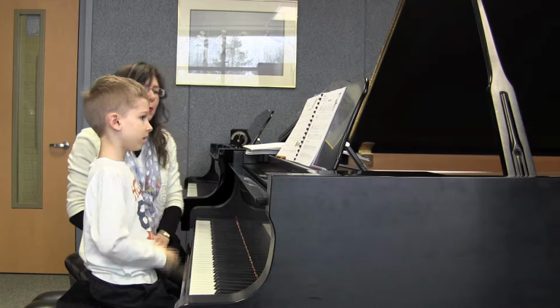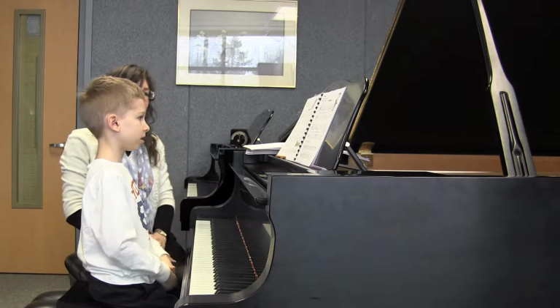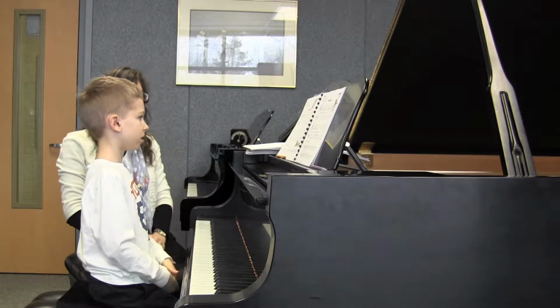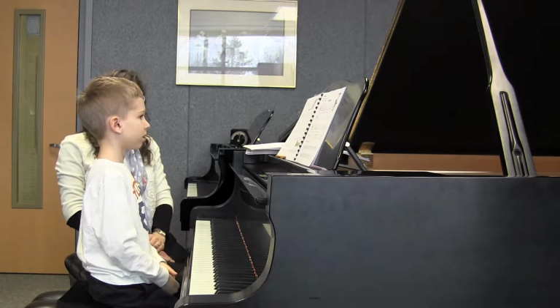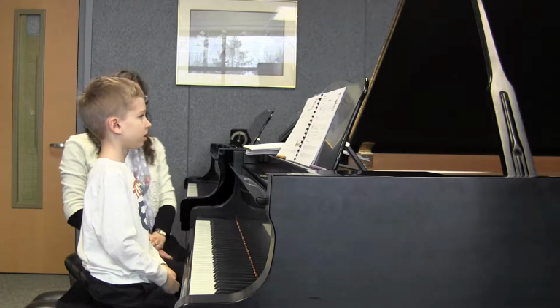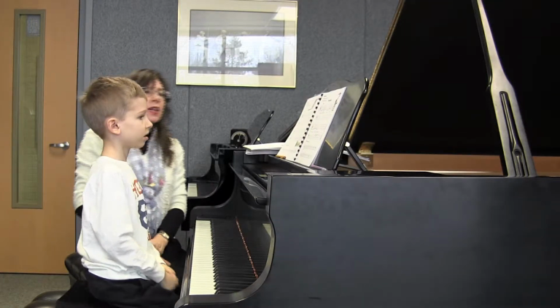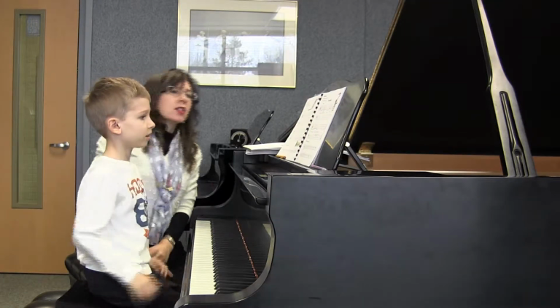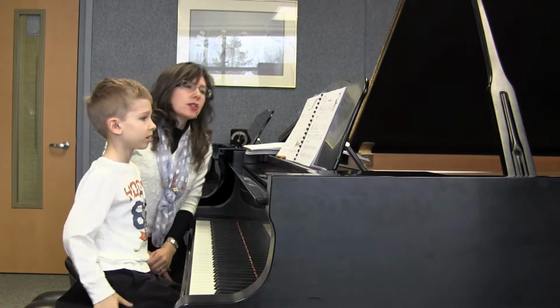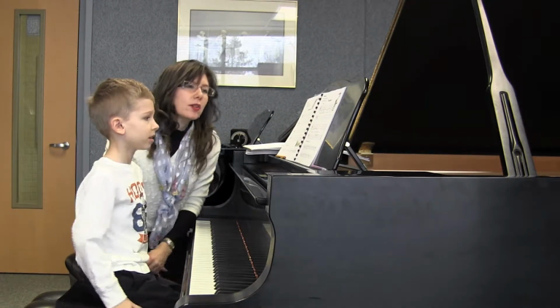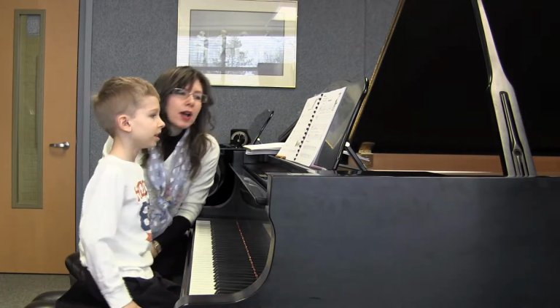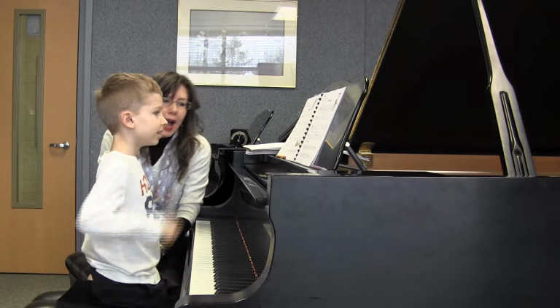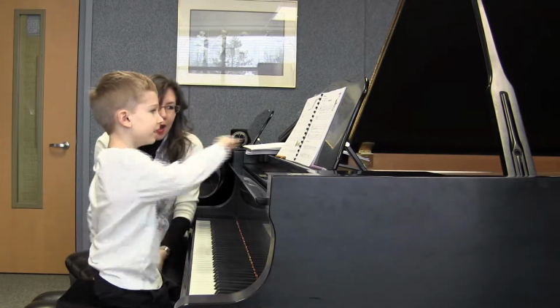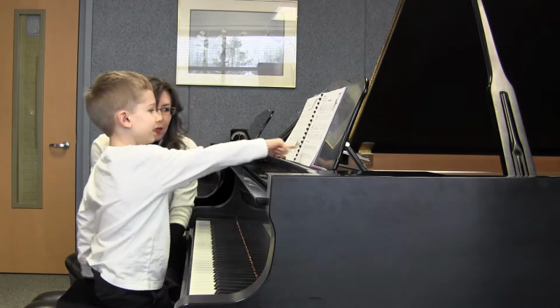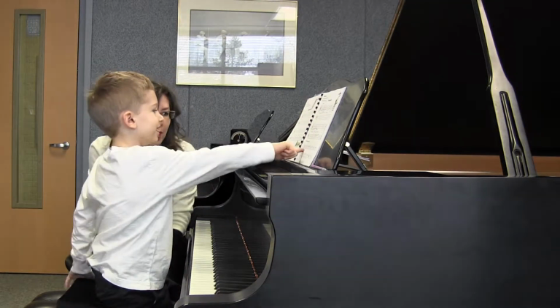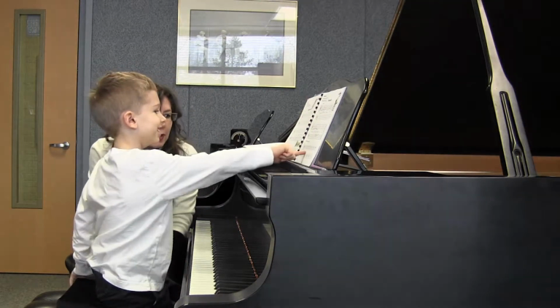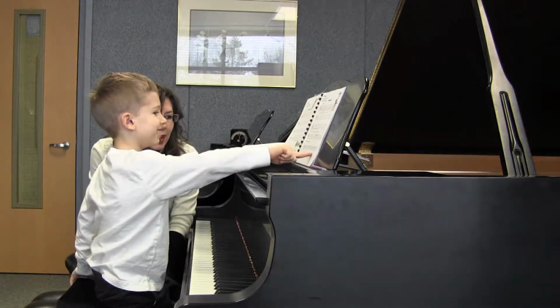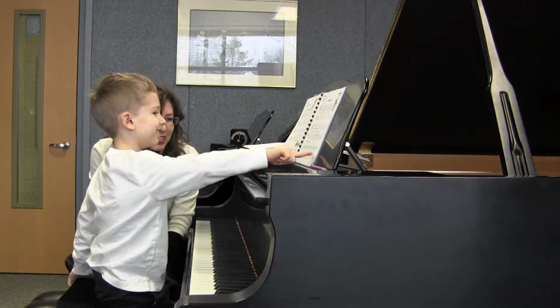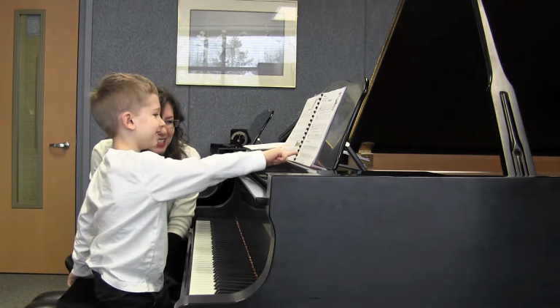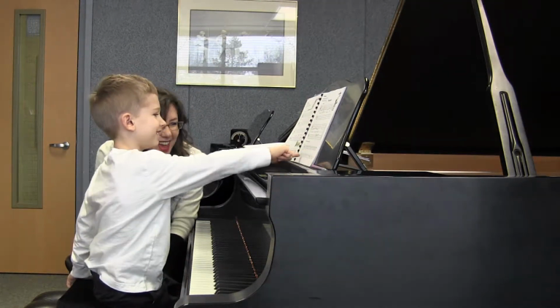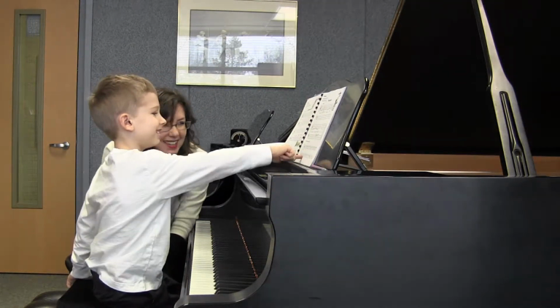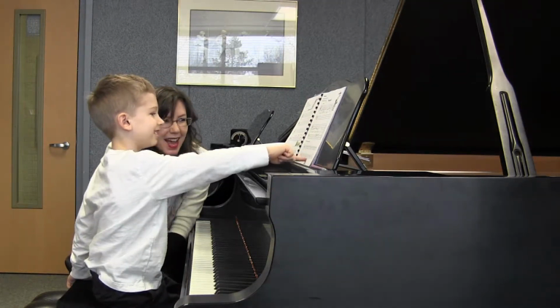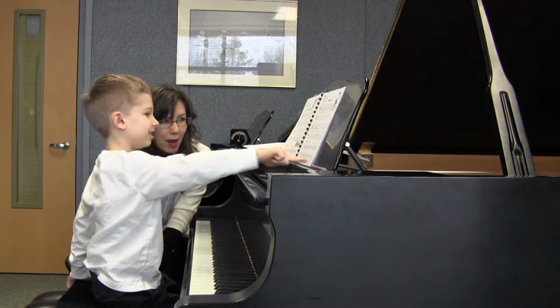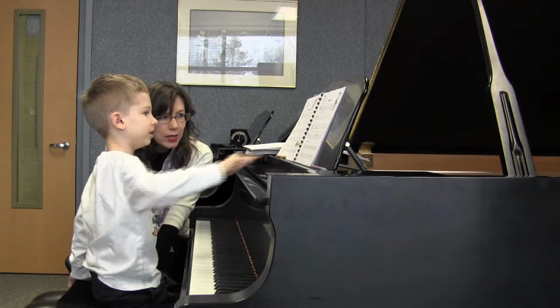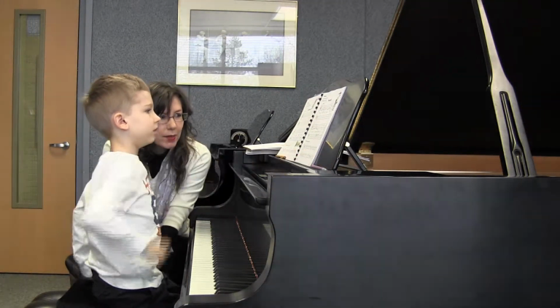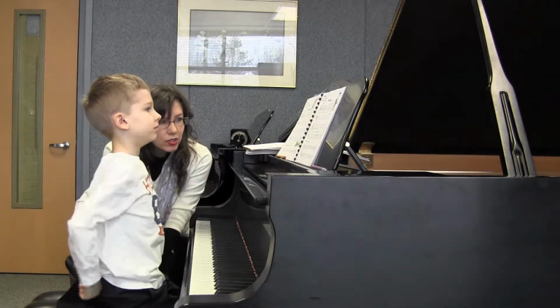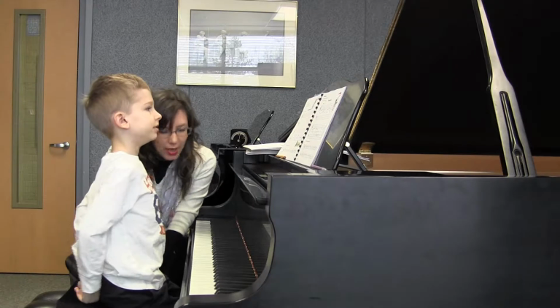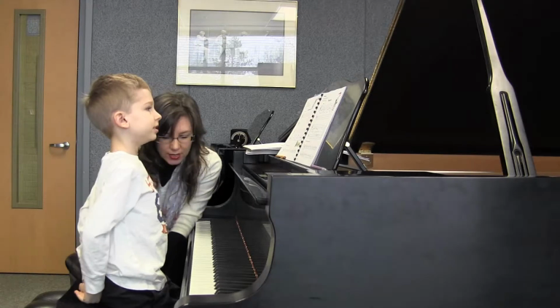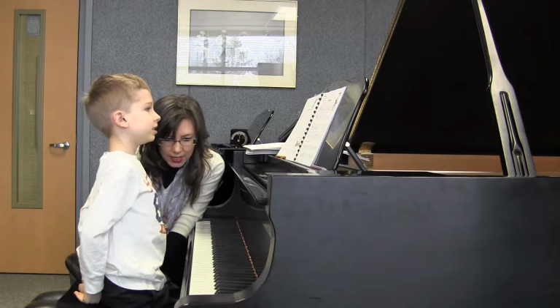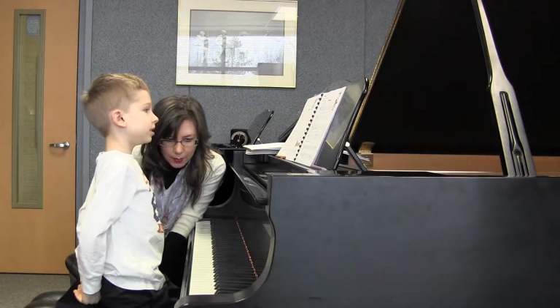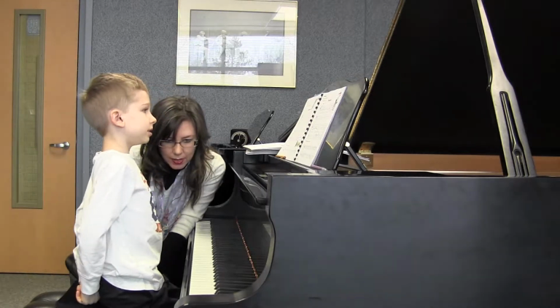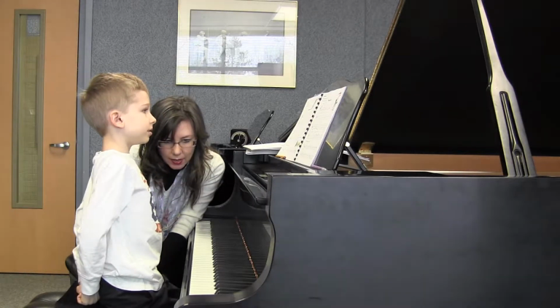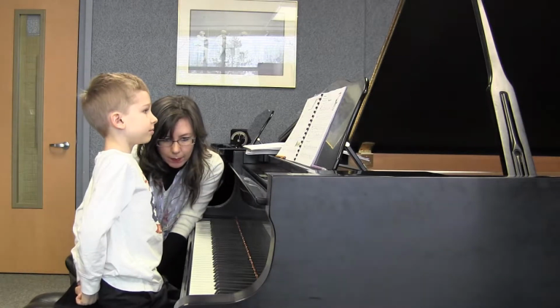Let's play it as a duet. How many measures have skips in them?